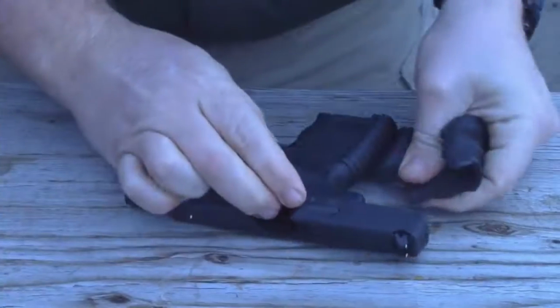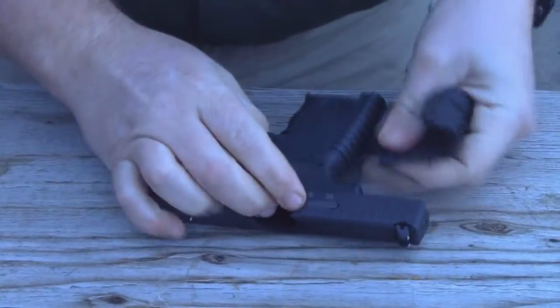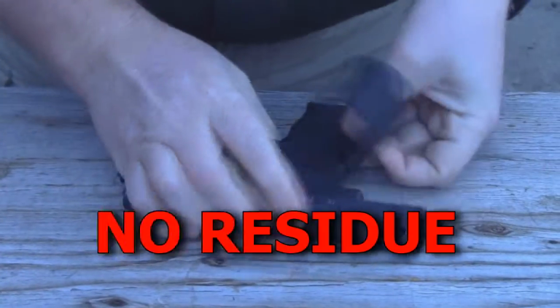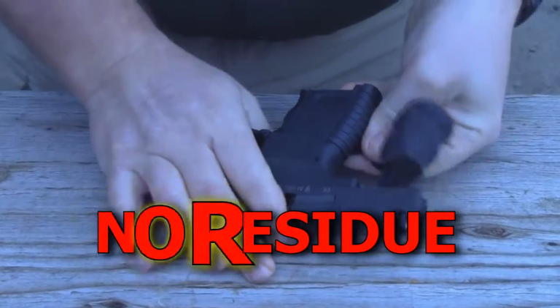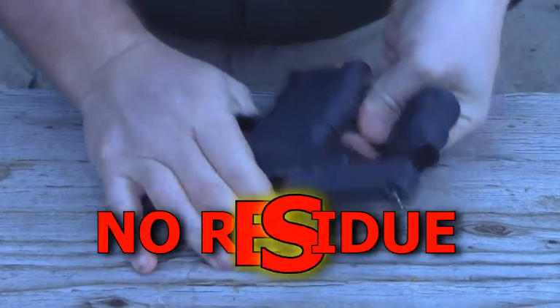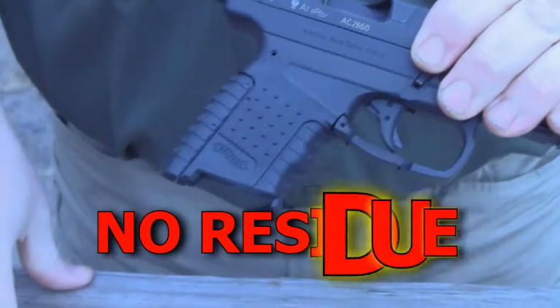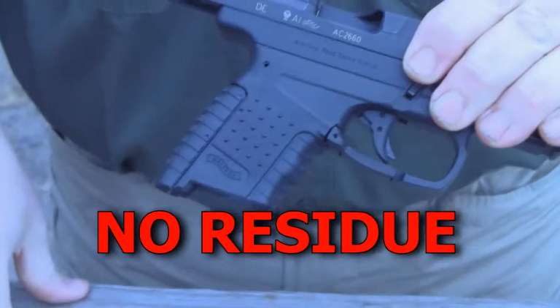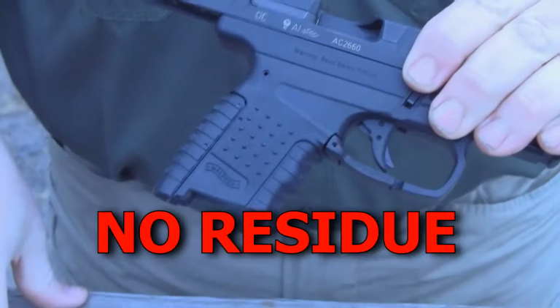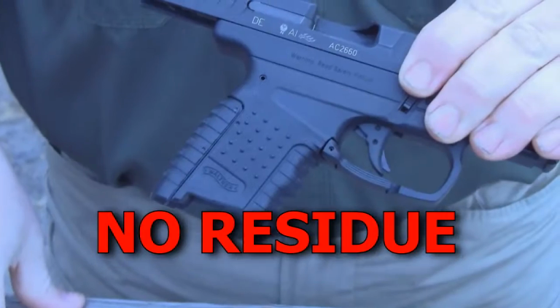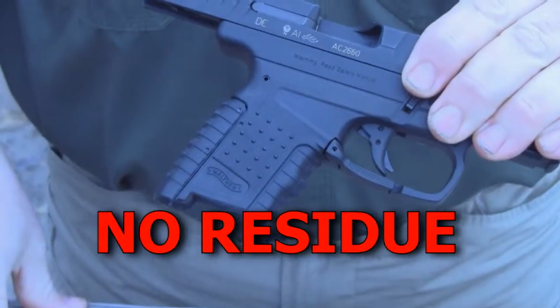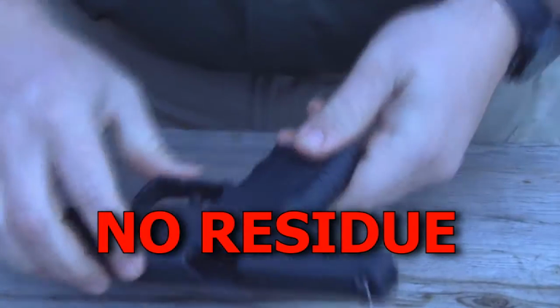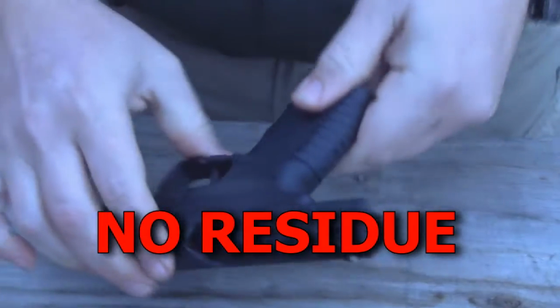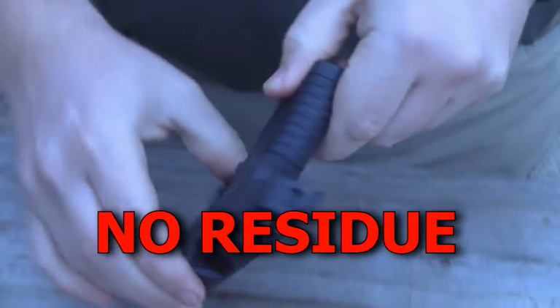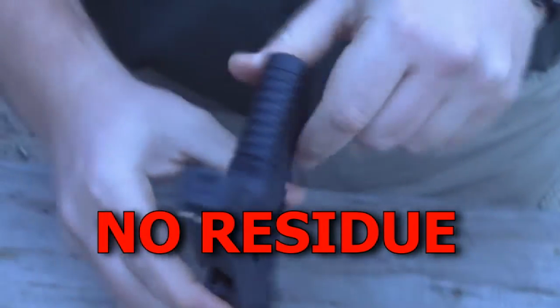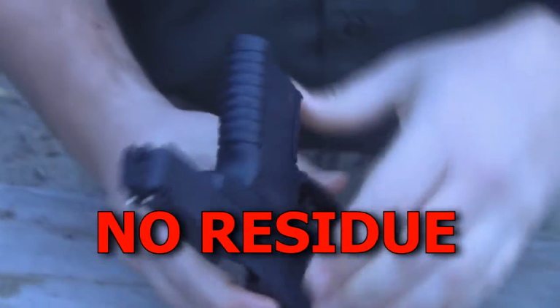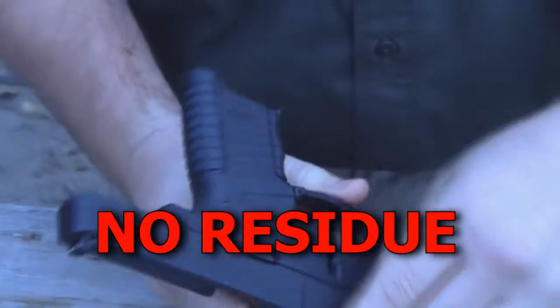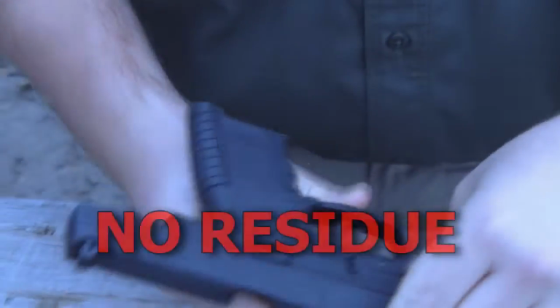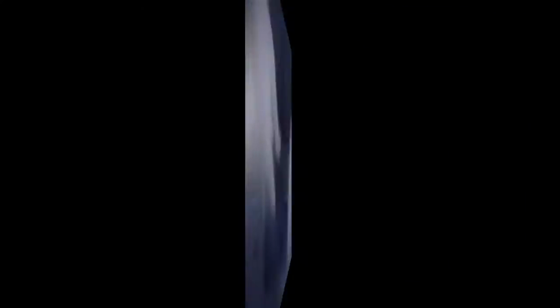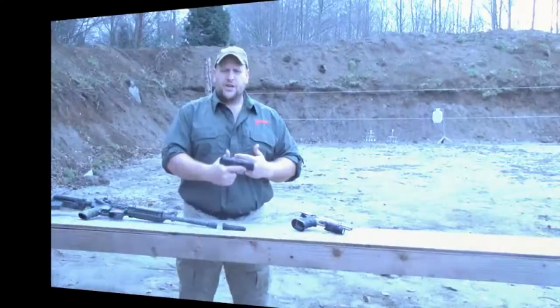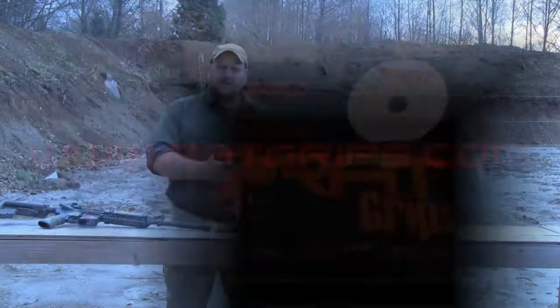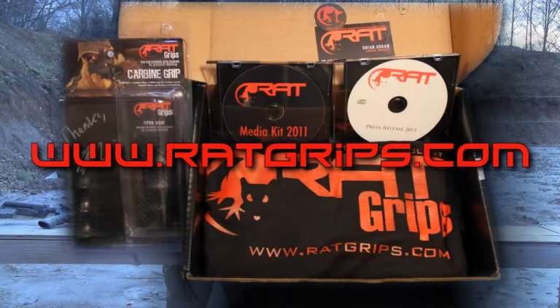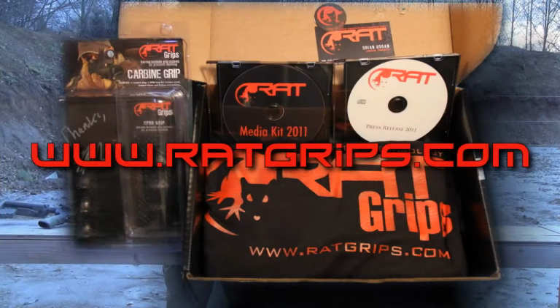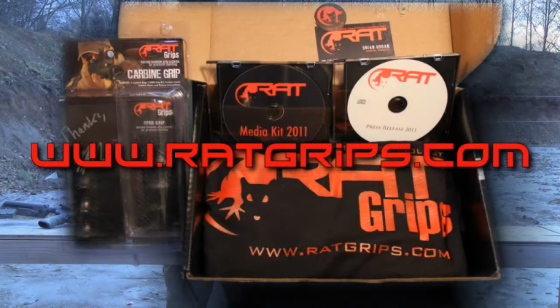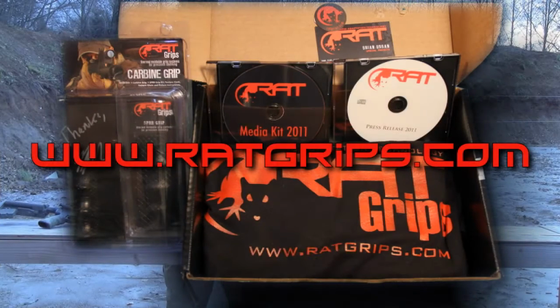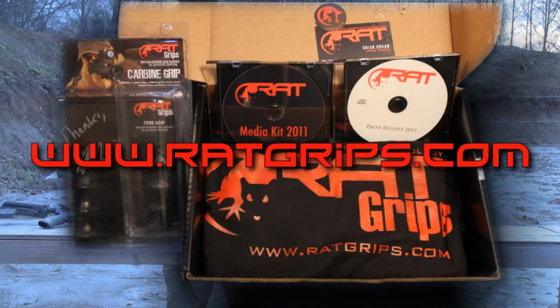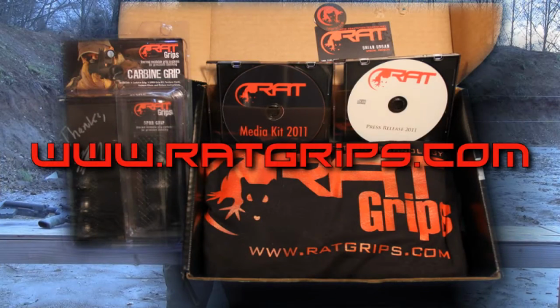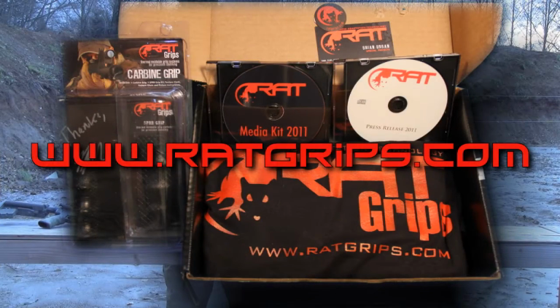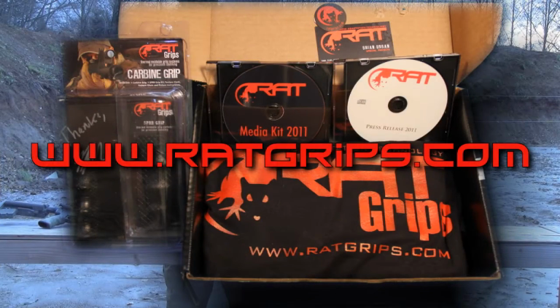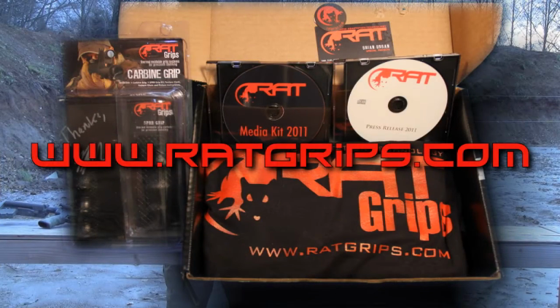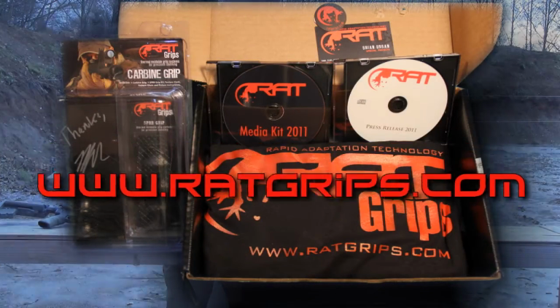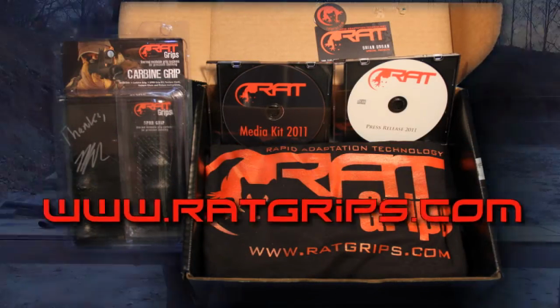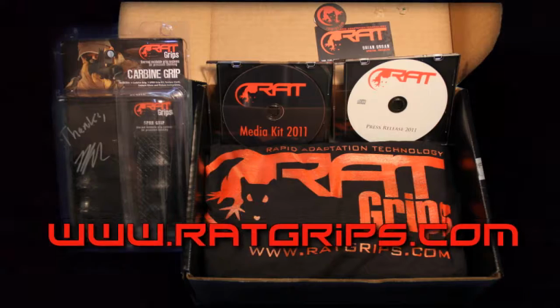Rat Grip leaves no residue behind. Check us out online at www.ratgrips.com.